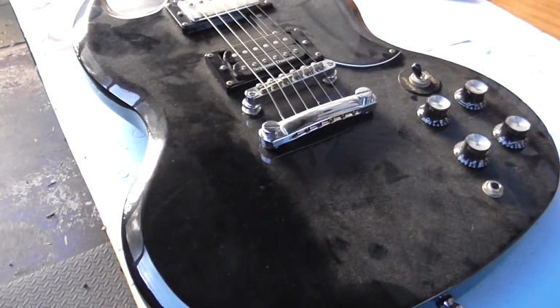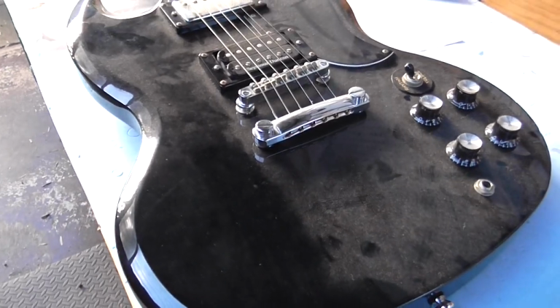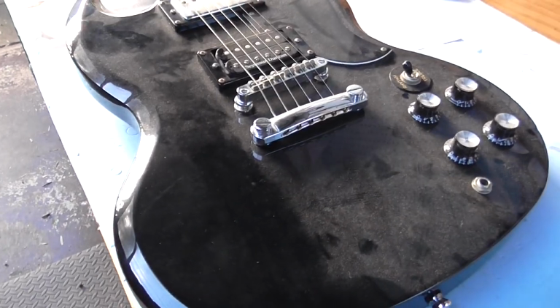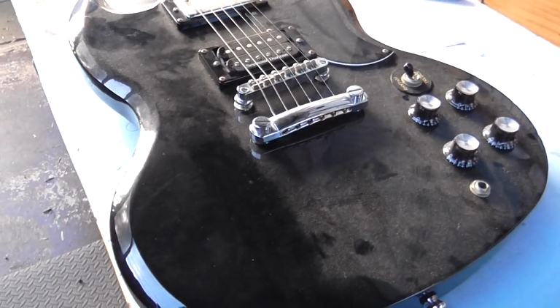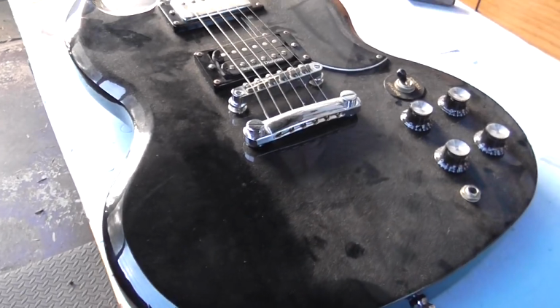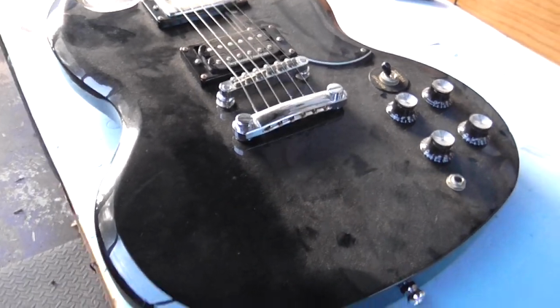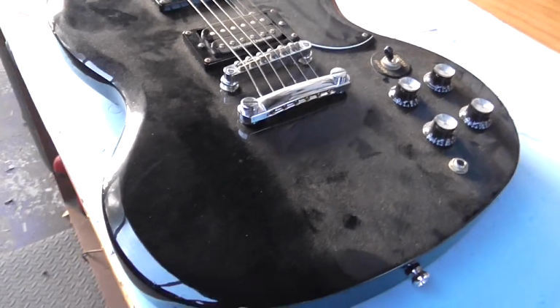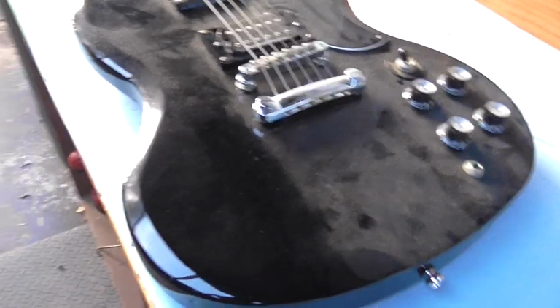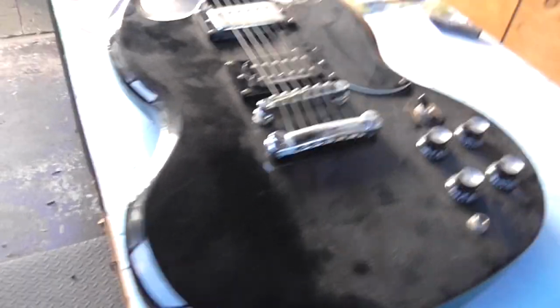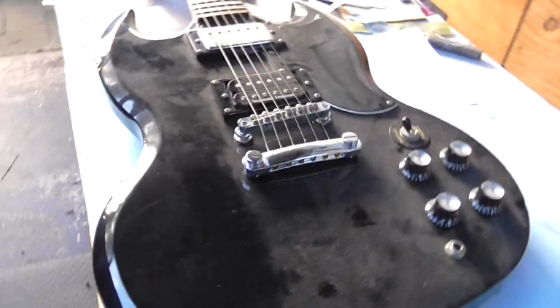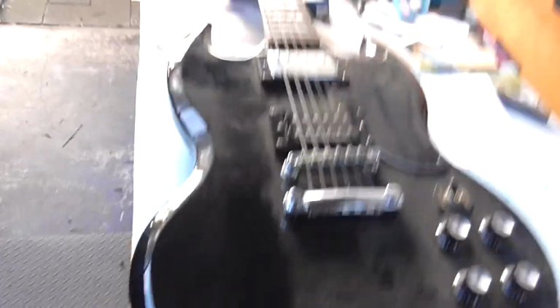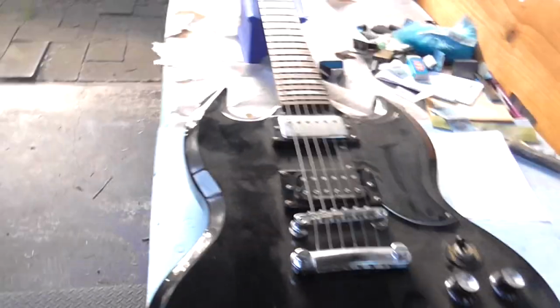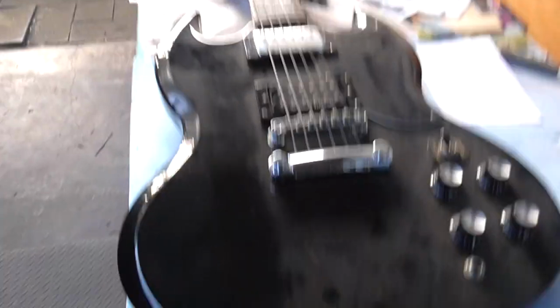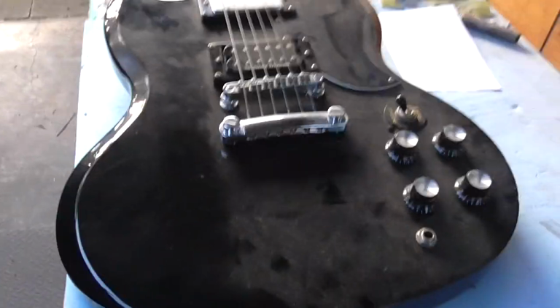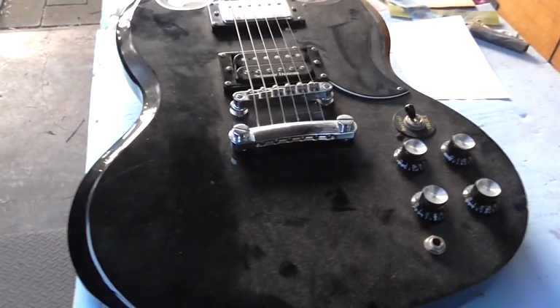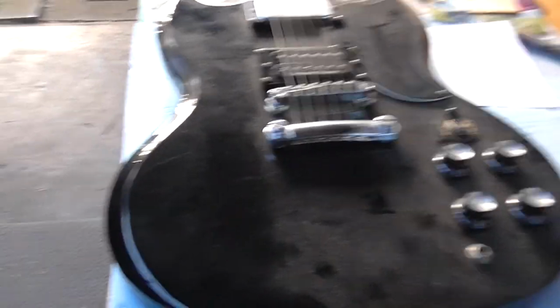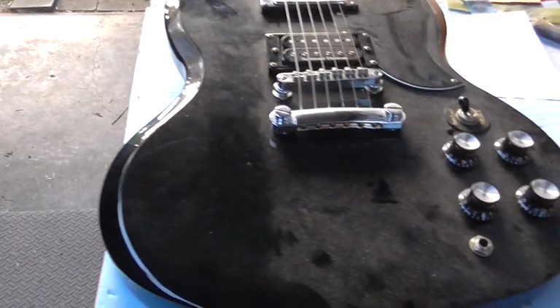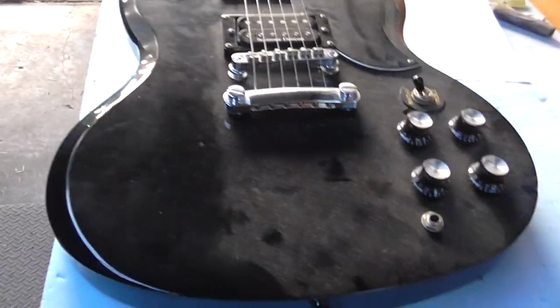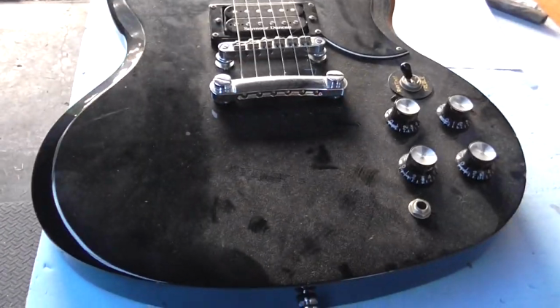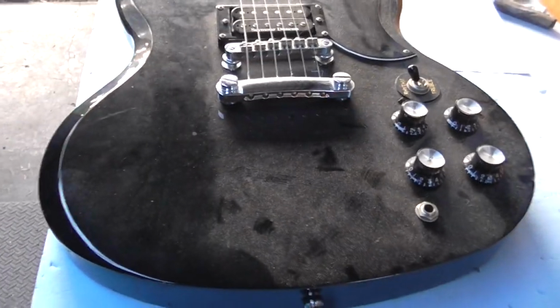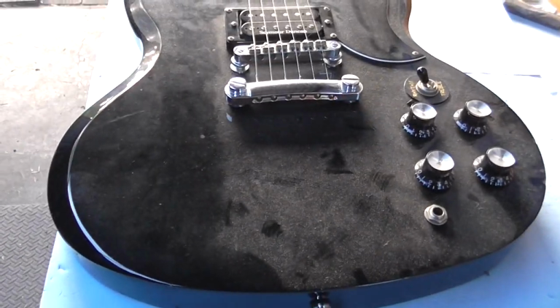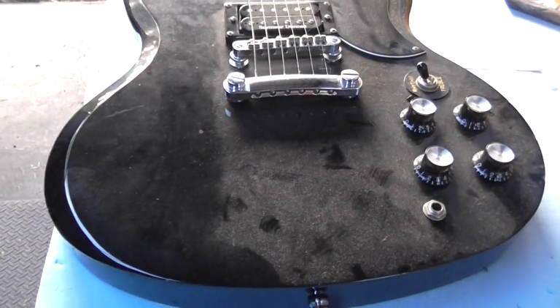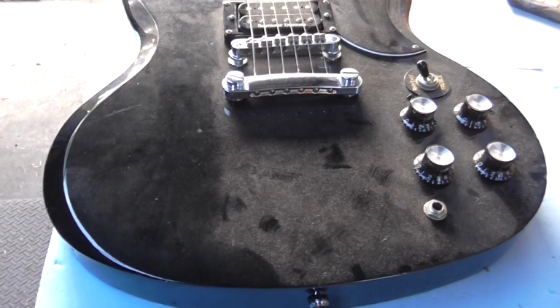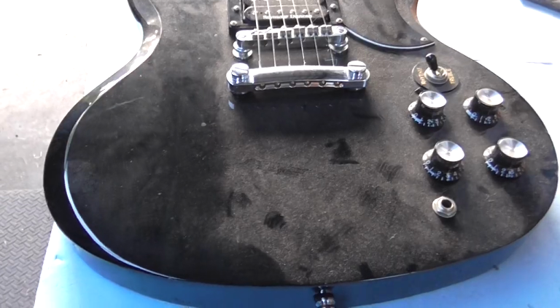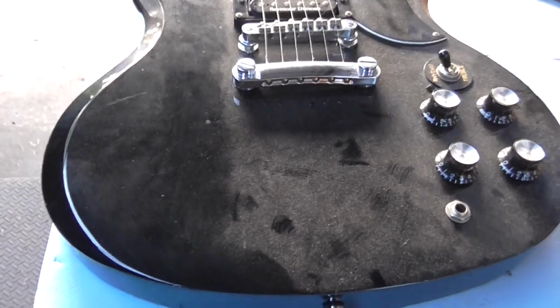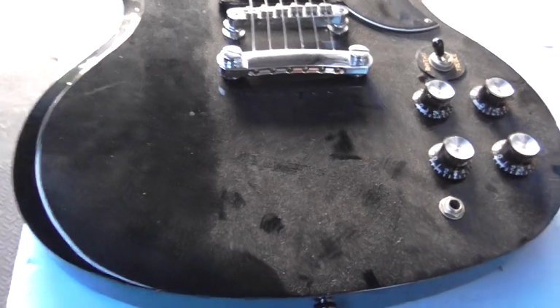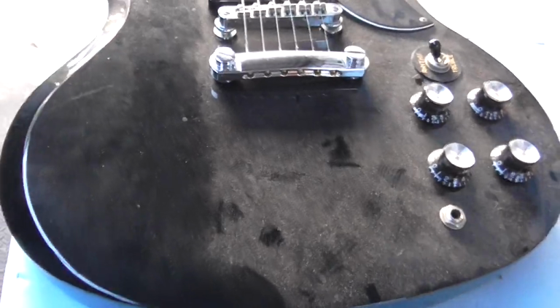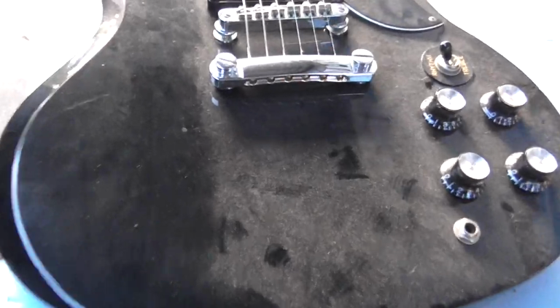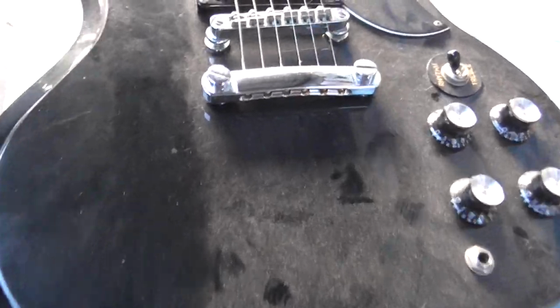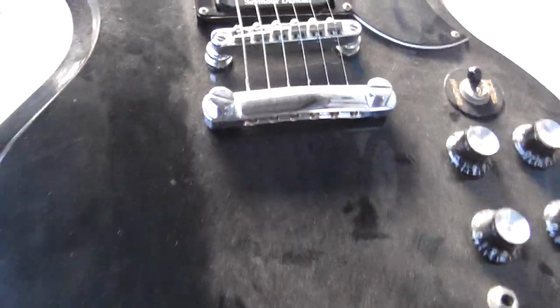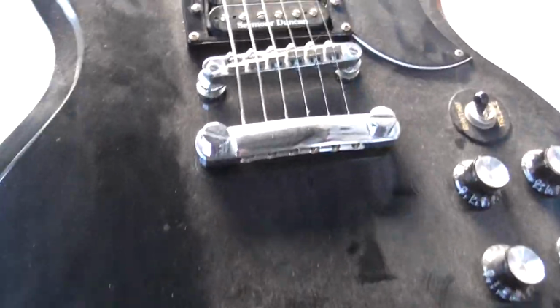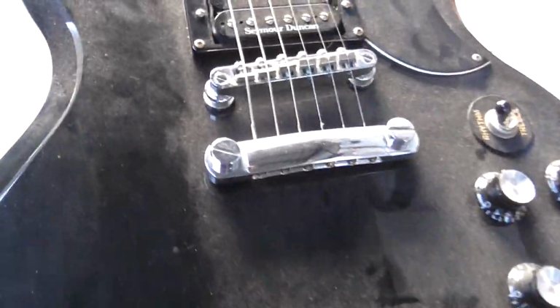Hey everyone, this is going to be the first in a series of videos on this Epiphone SG.